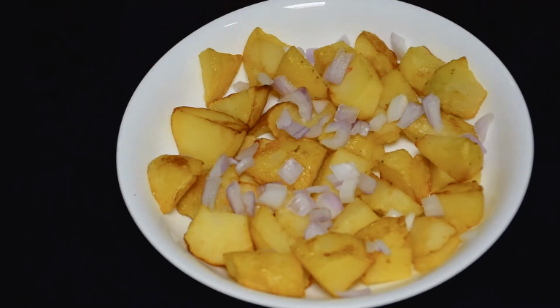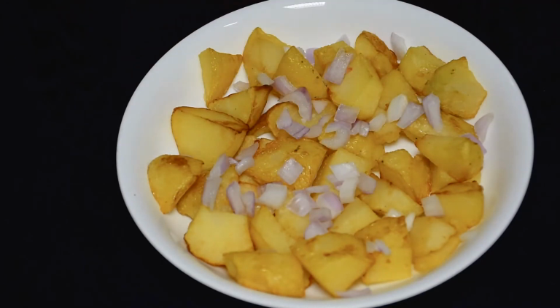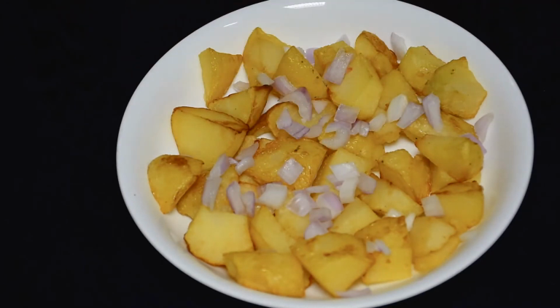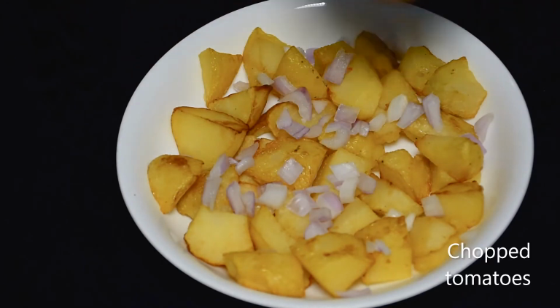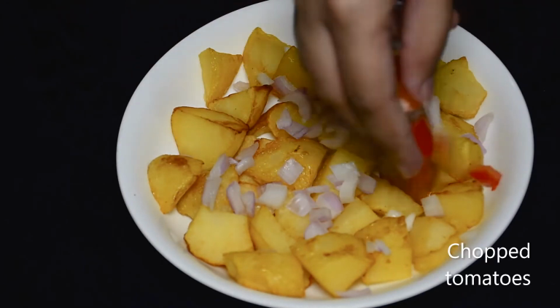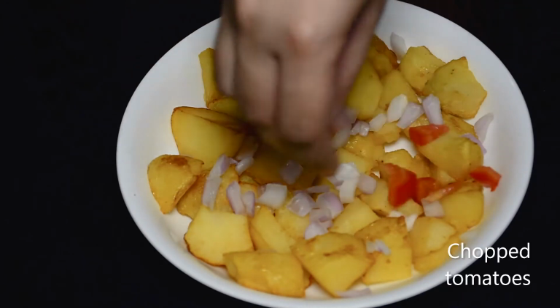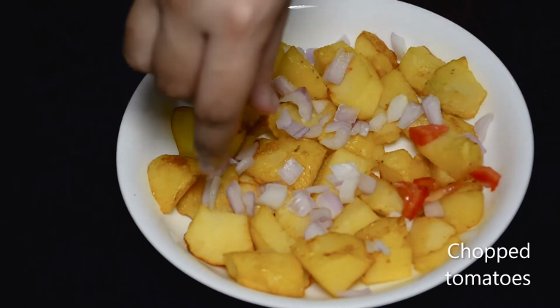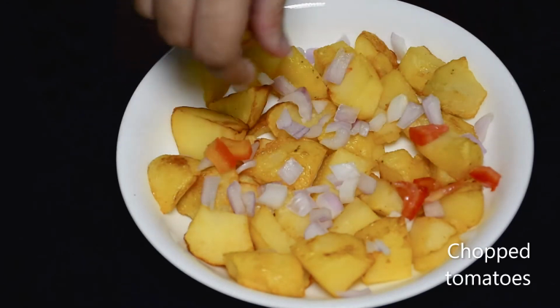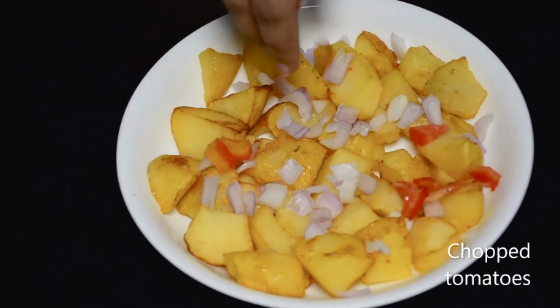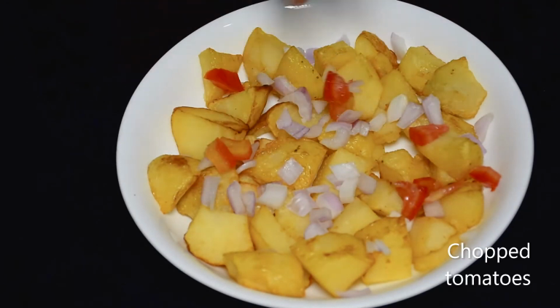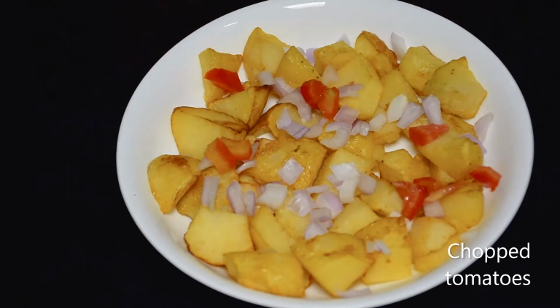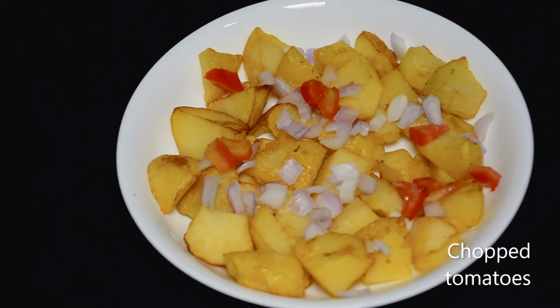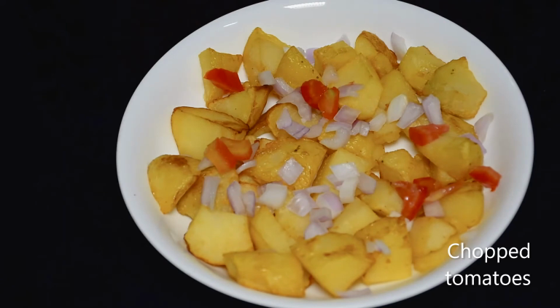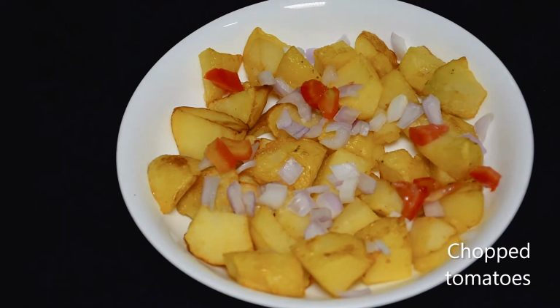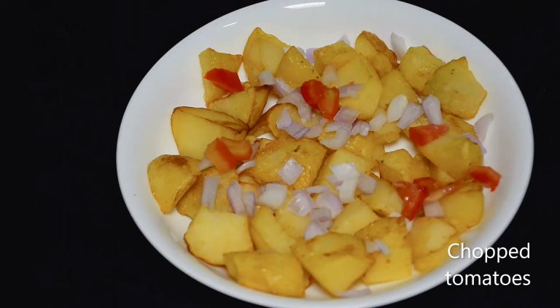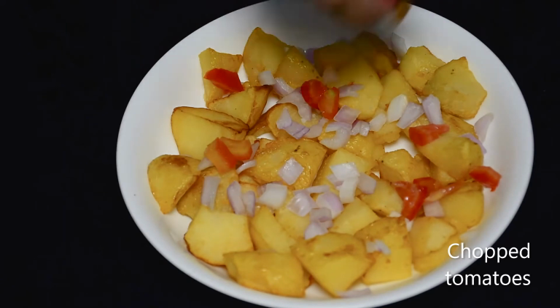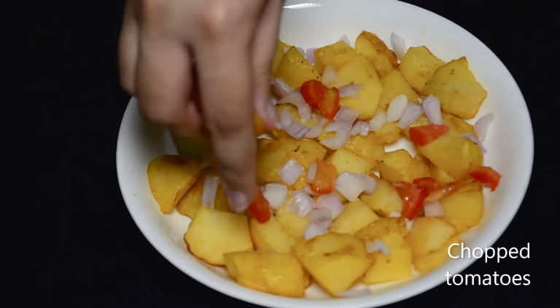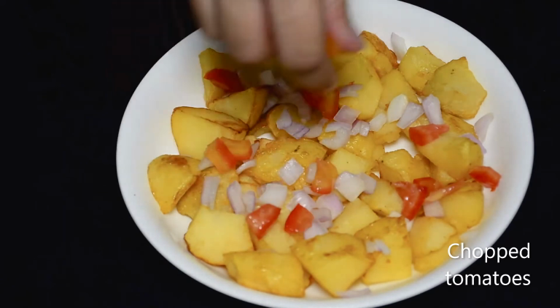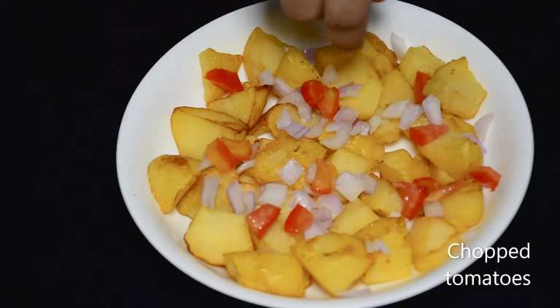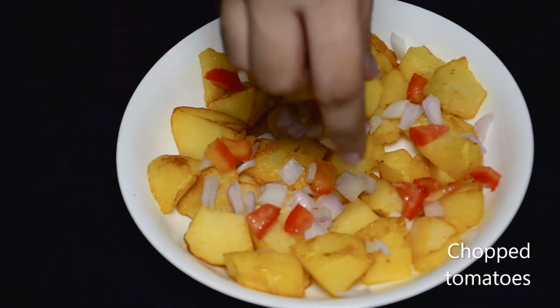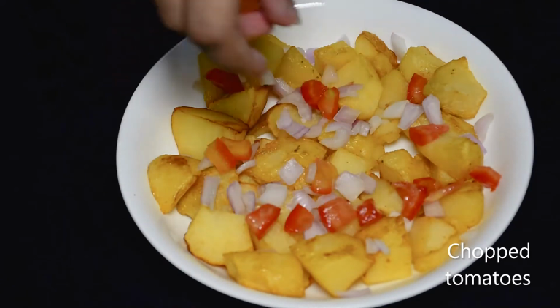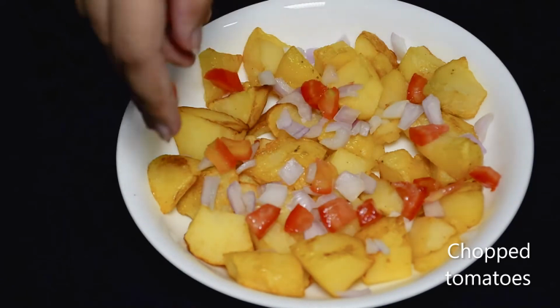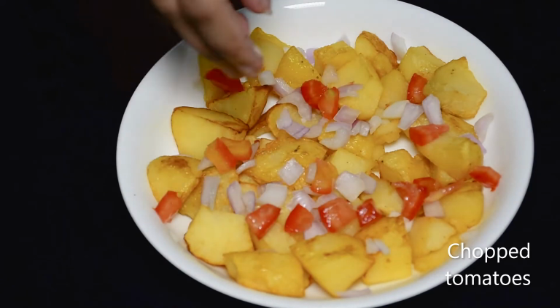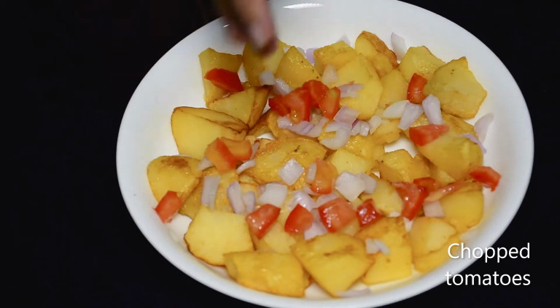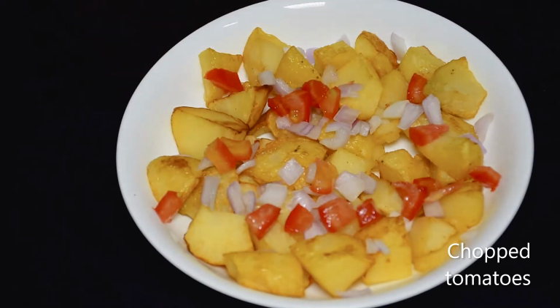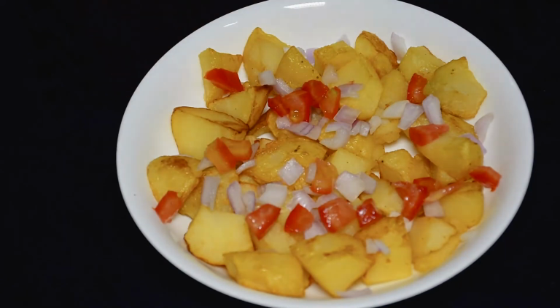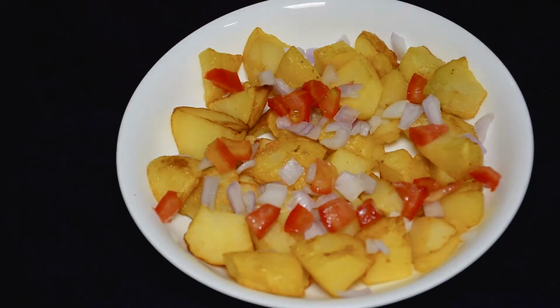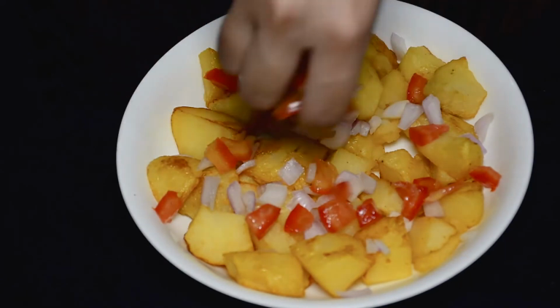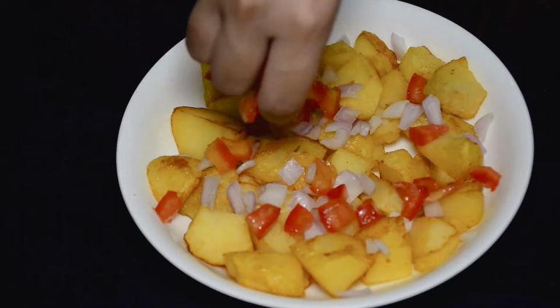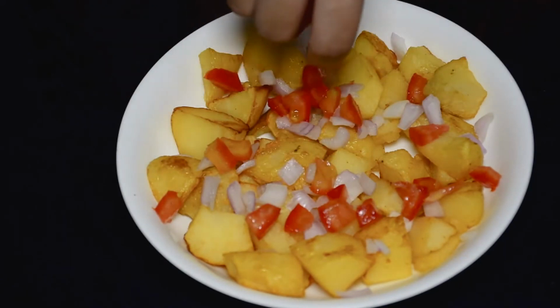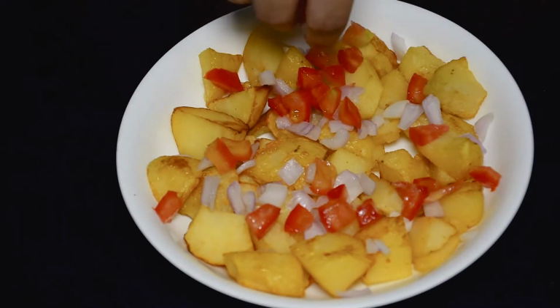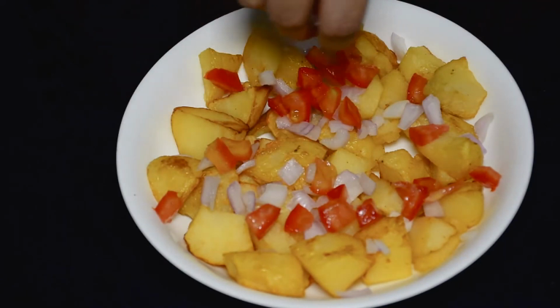Now we will add chopped tomatoes and some onions. We will also add more of them later.